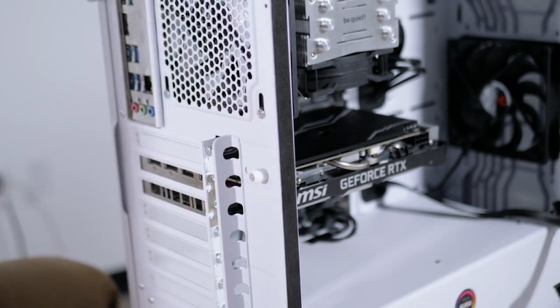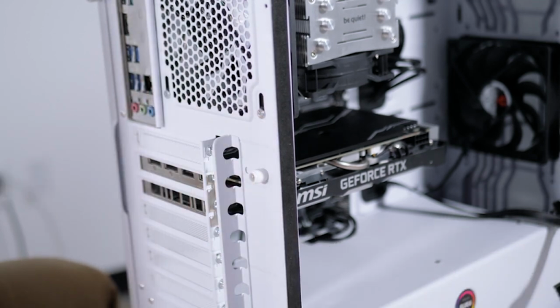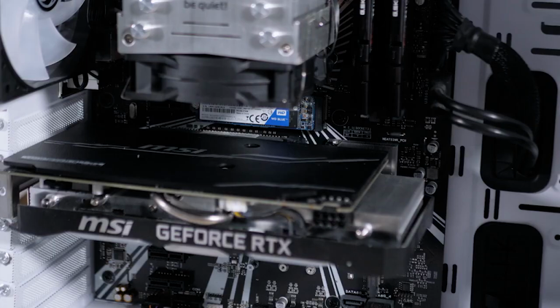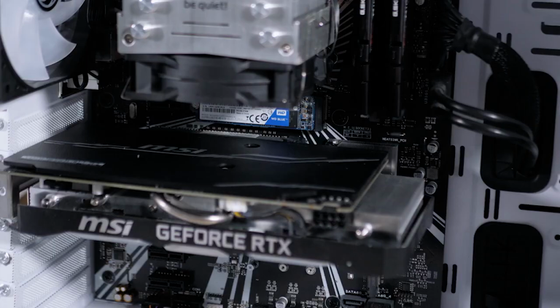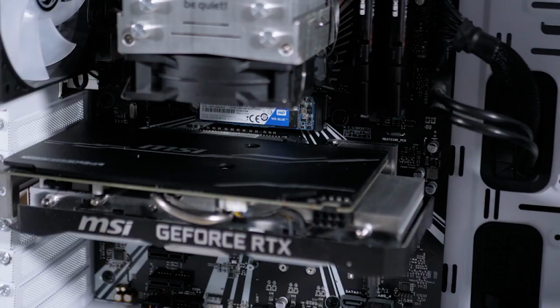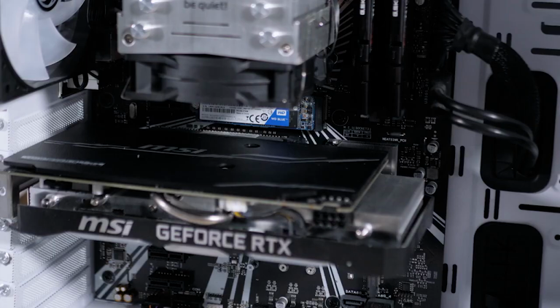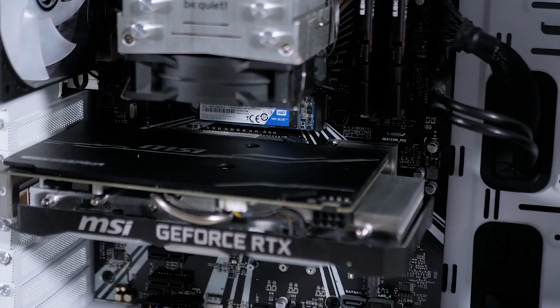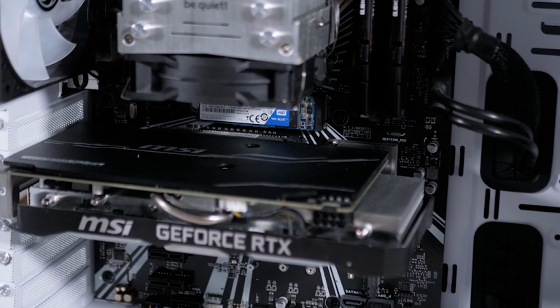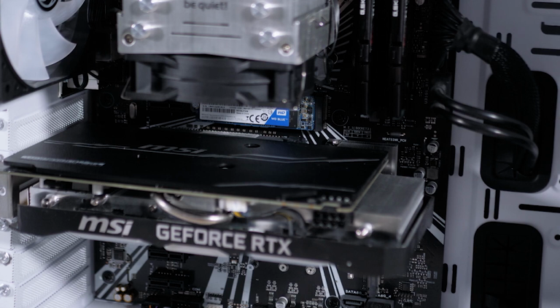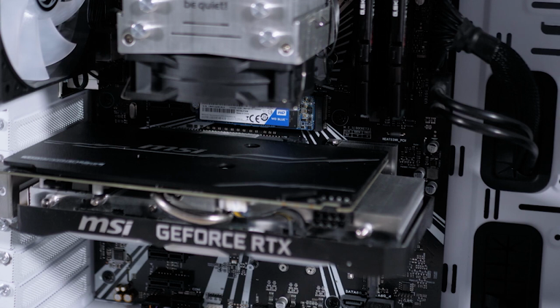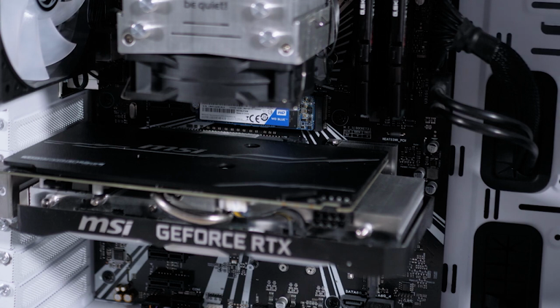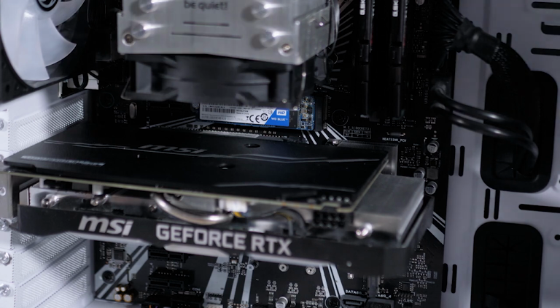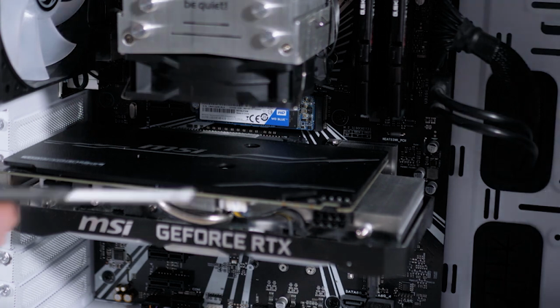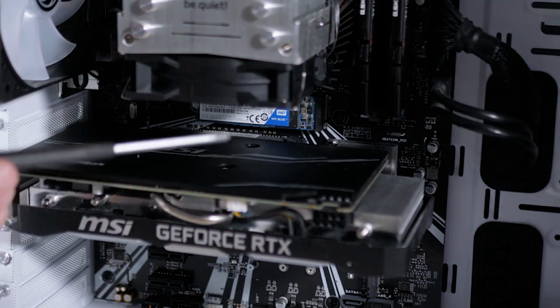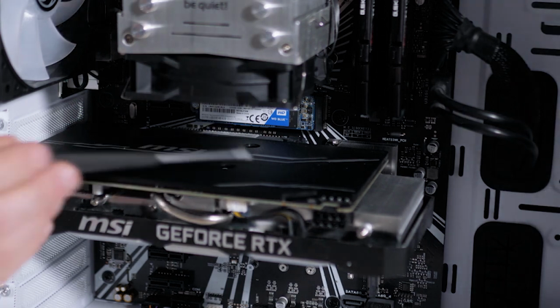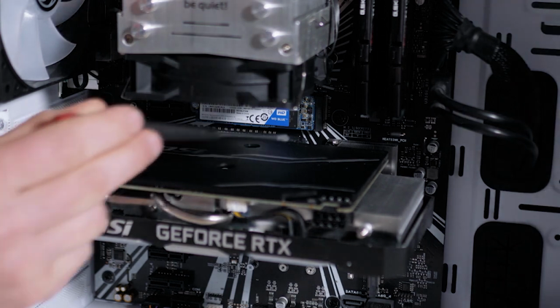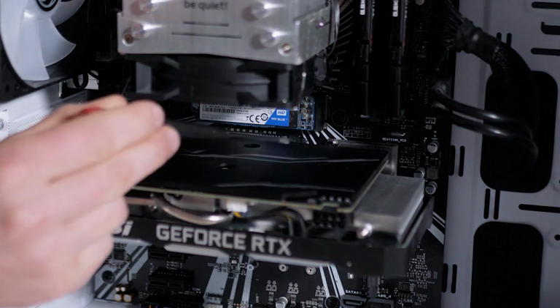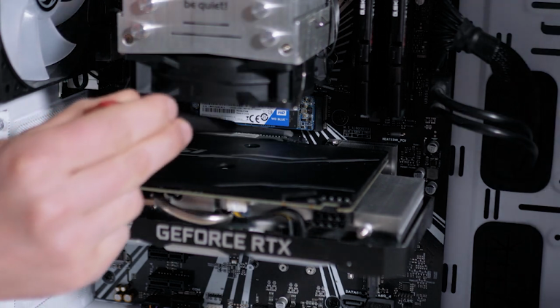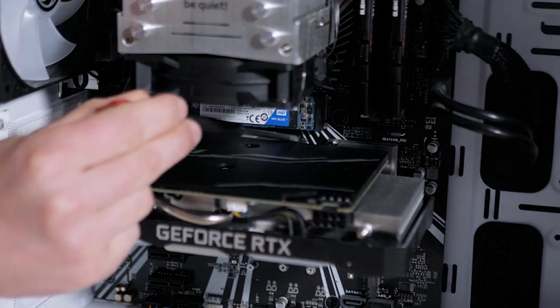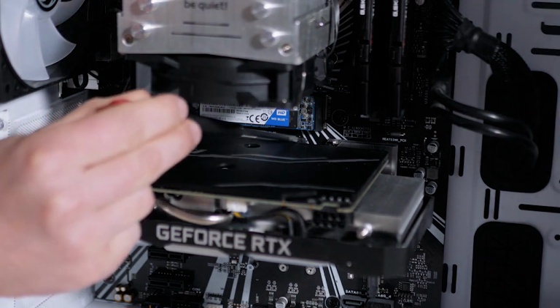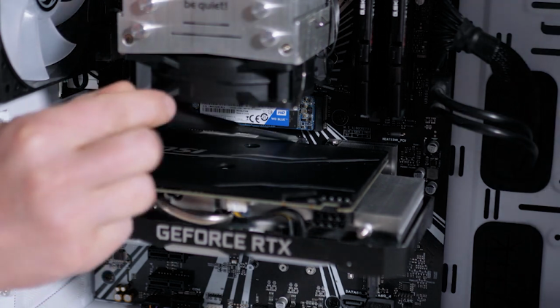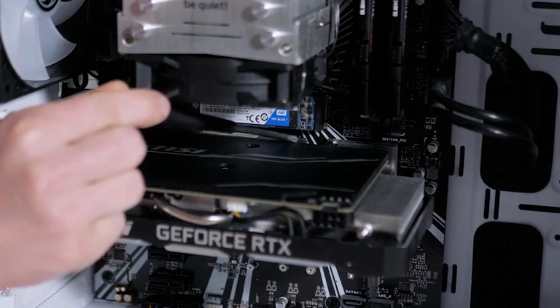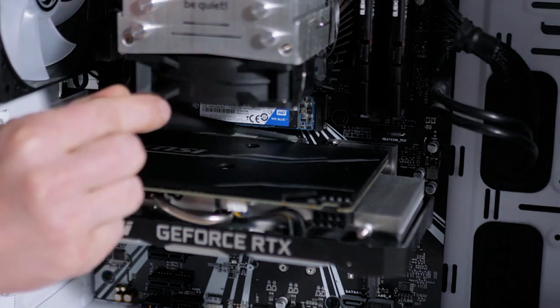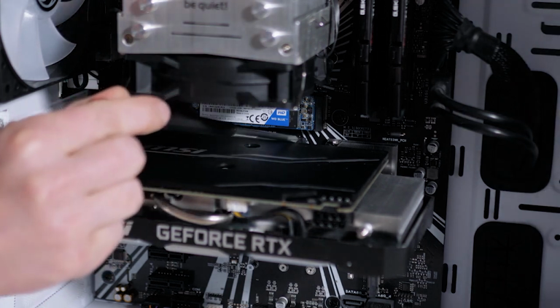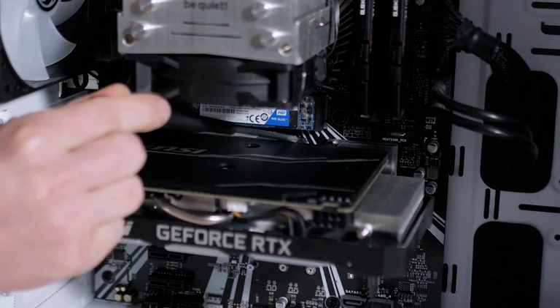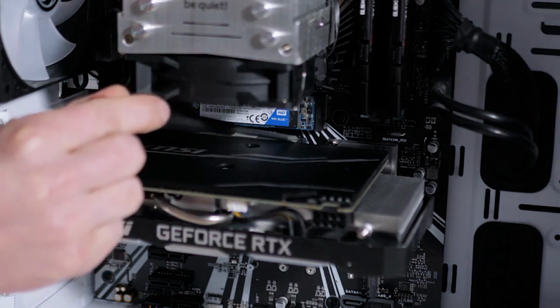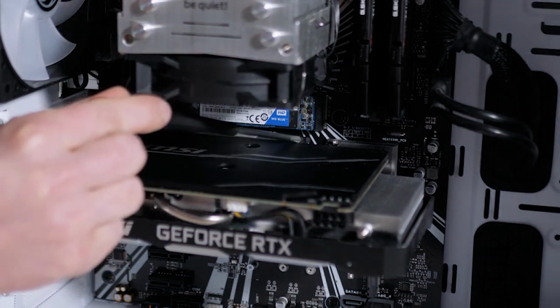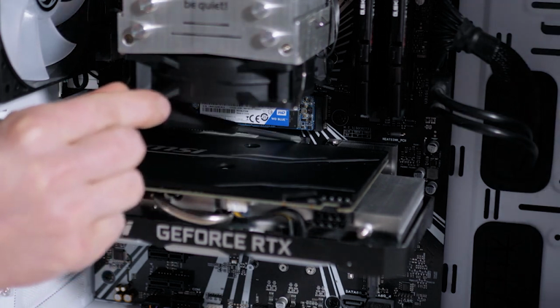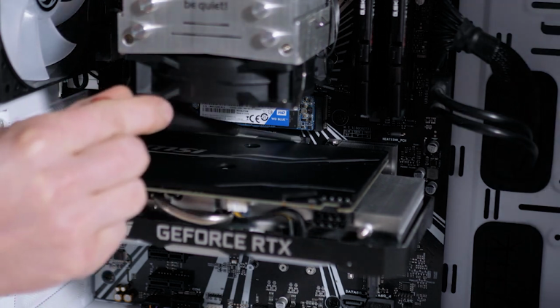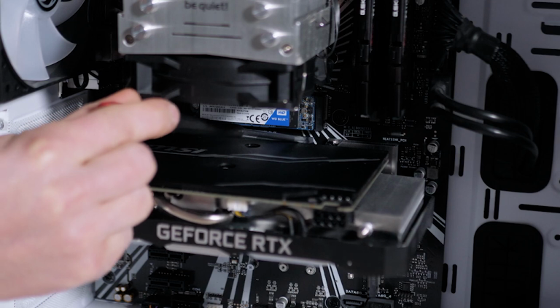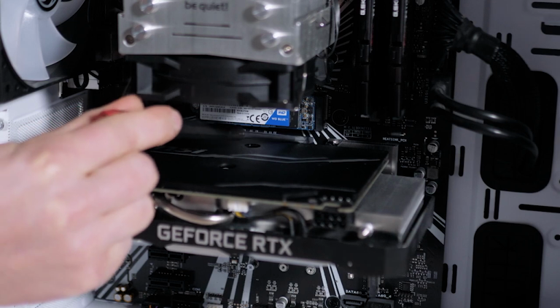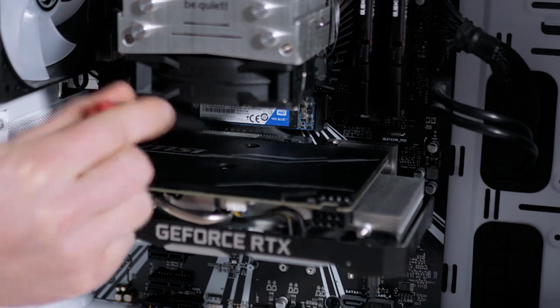Last step: there's a retention clip at the end of the PCIe lane. We're just going to press that in, then we can remove our GPU.